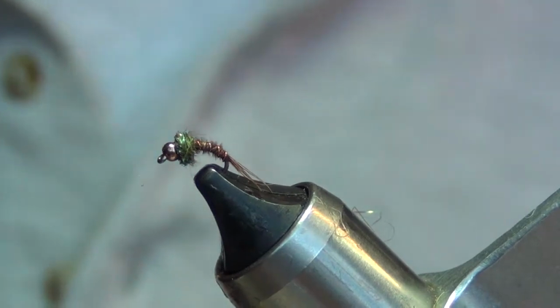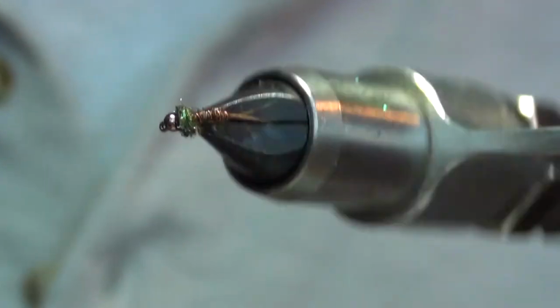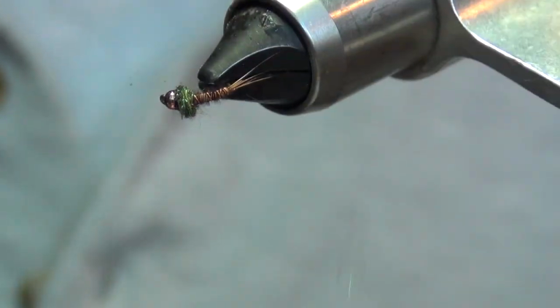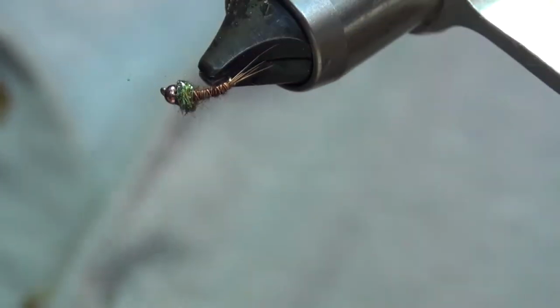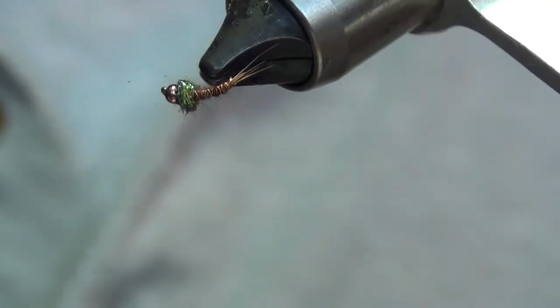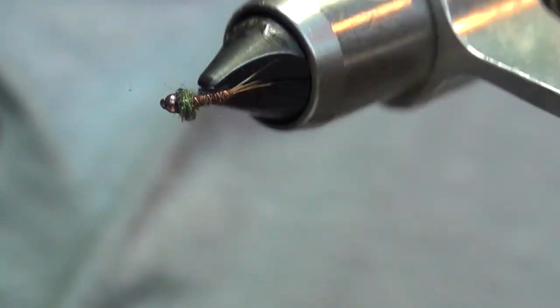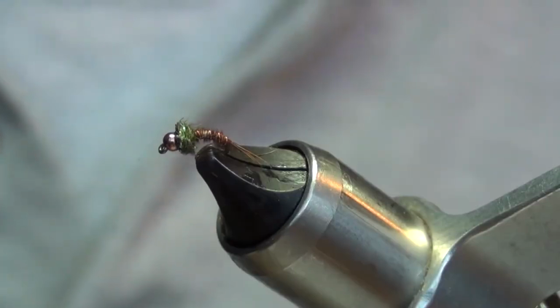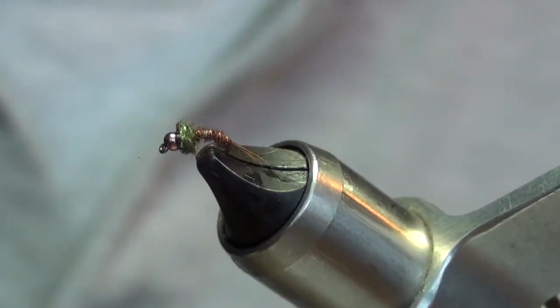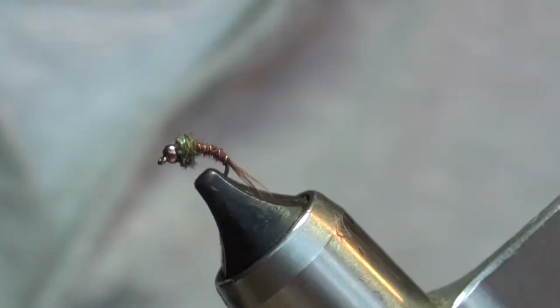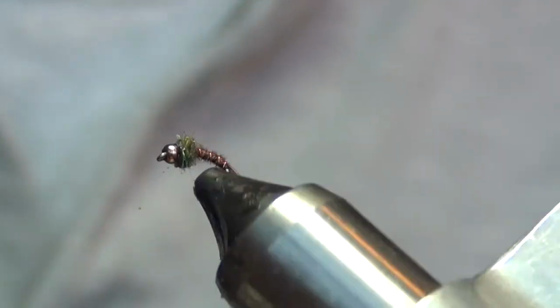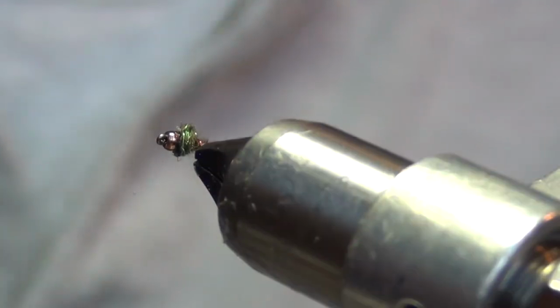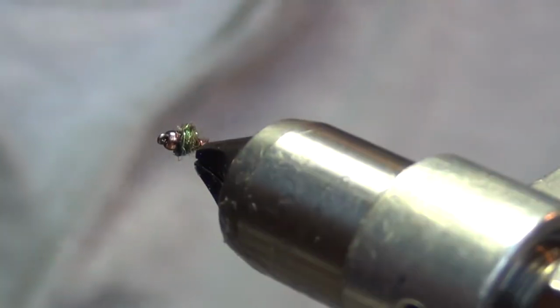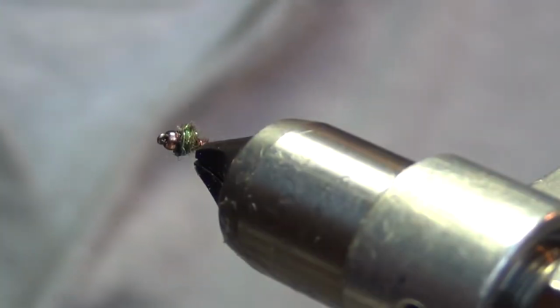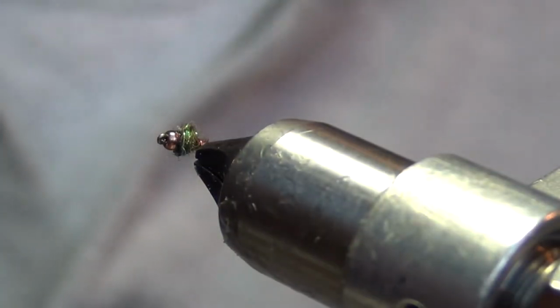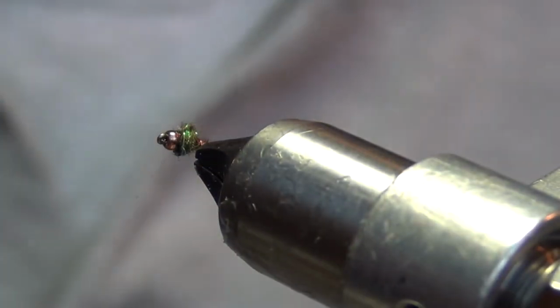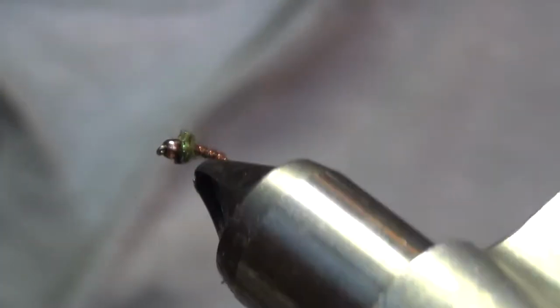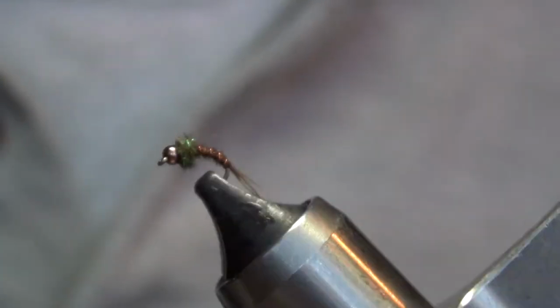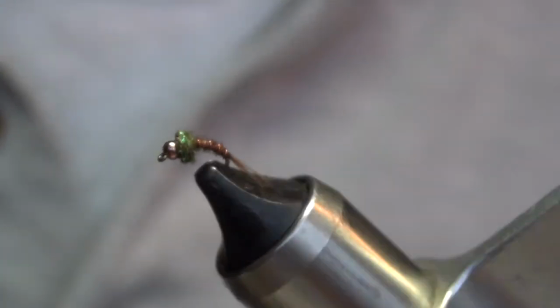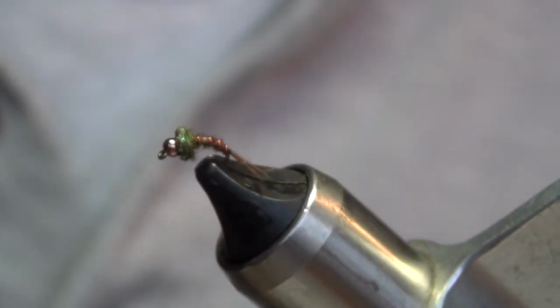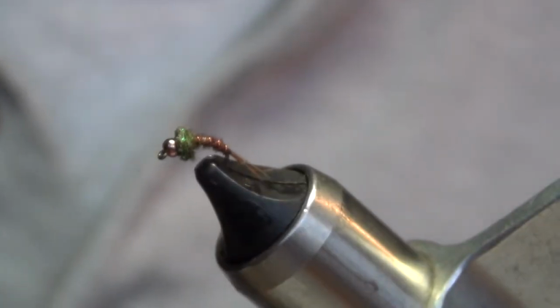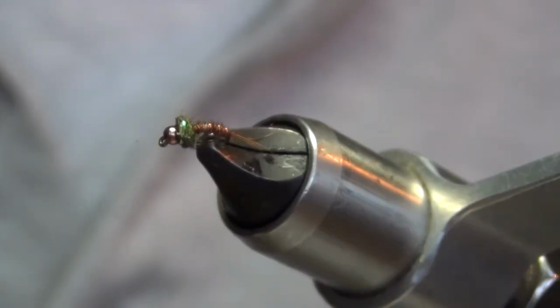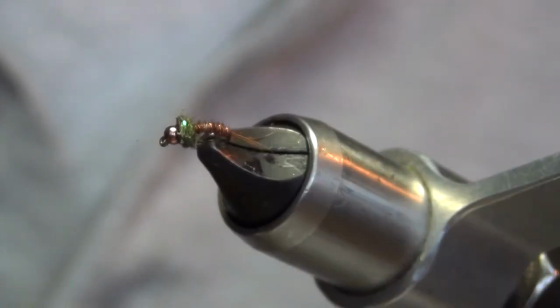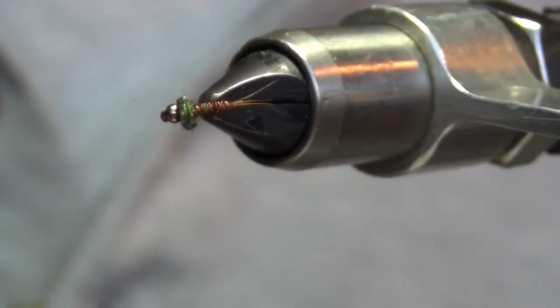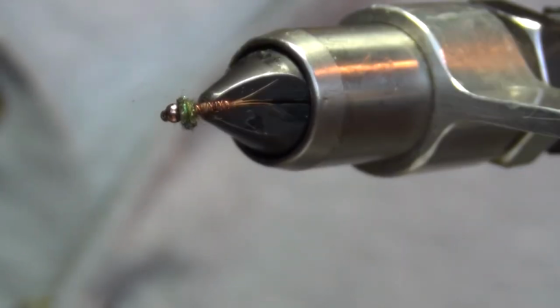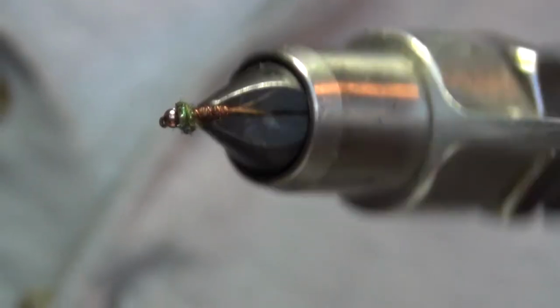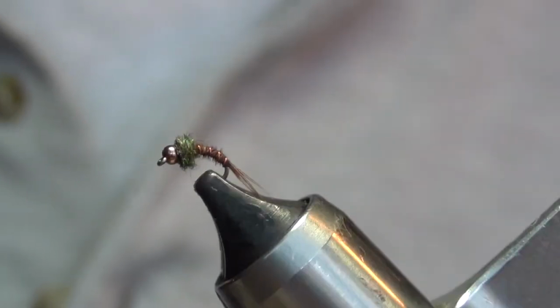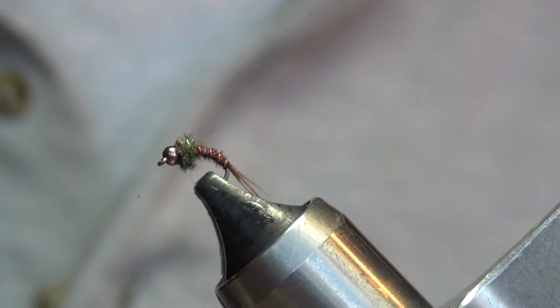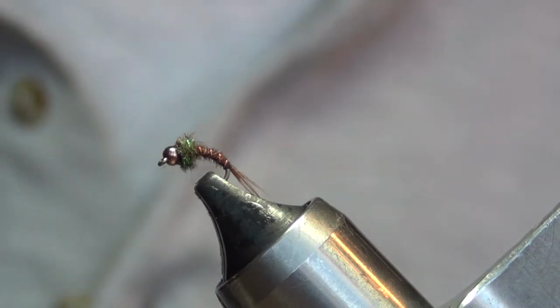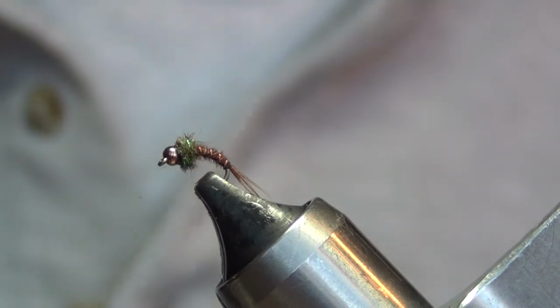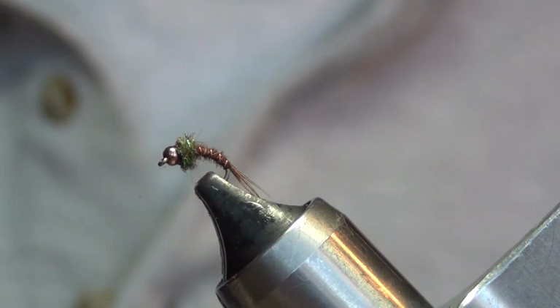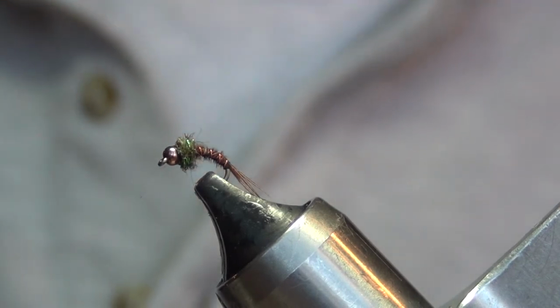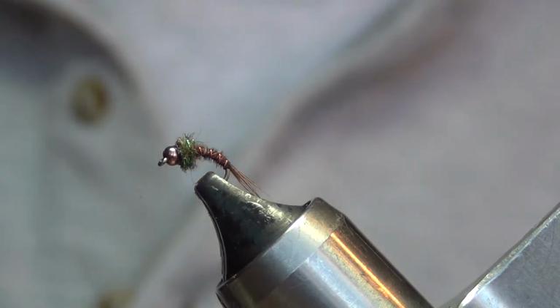There you go — great little fly. Put a tungsten bead on it and get it down in a hurry.